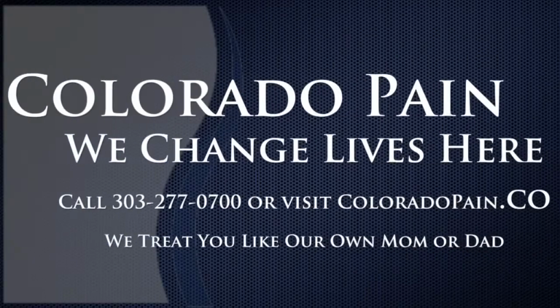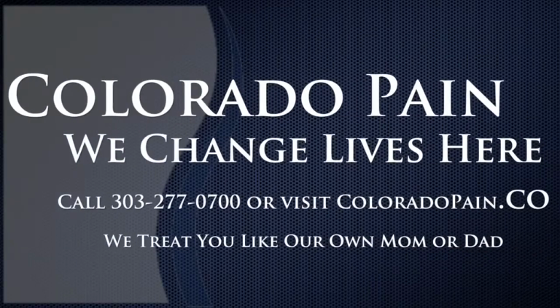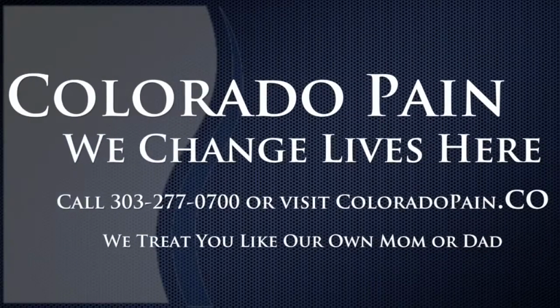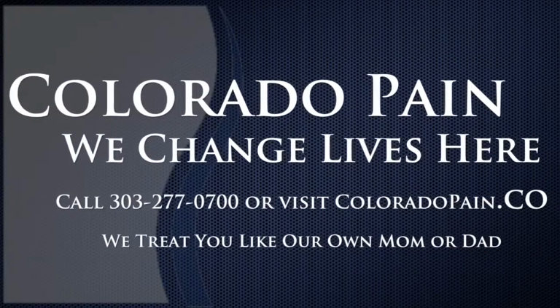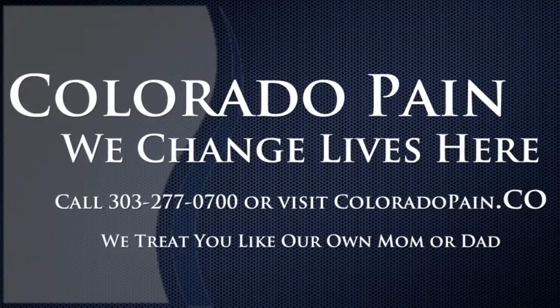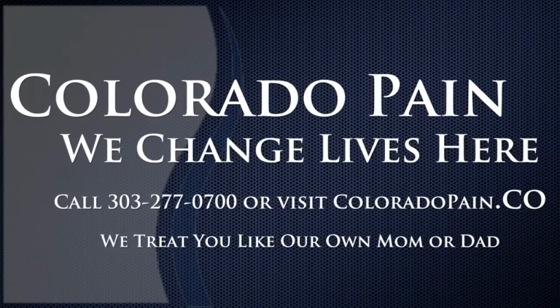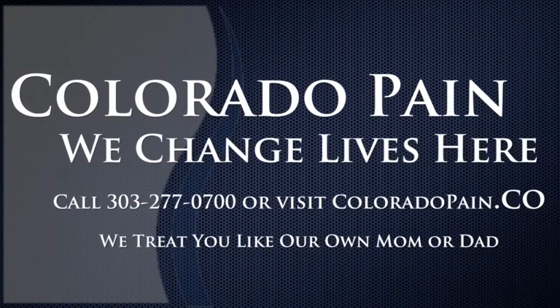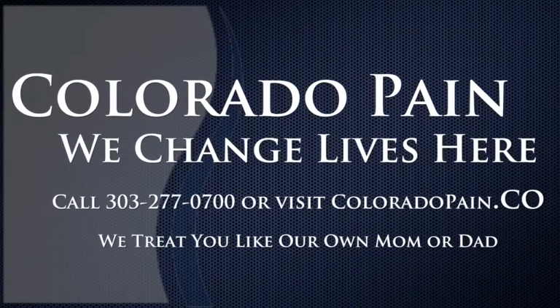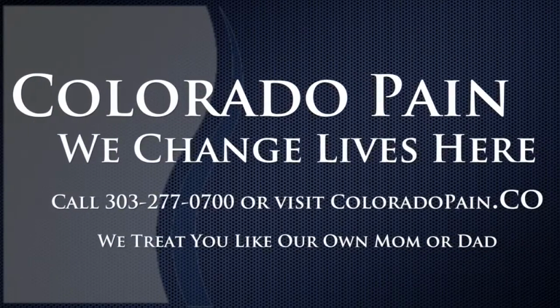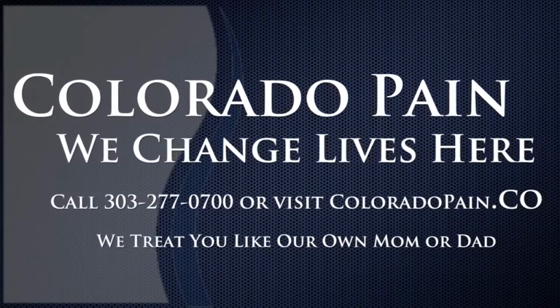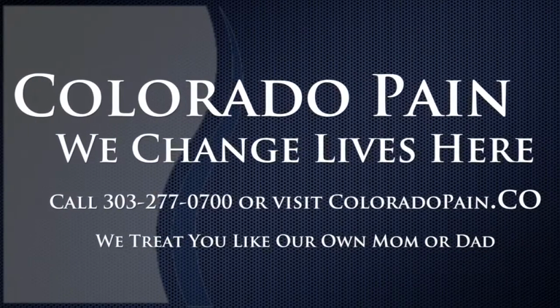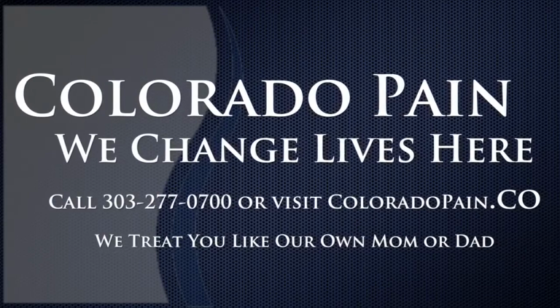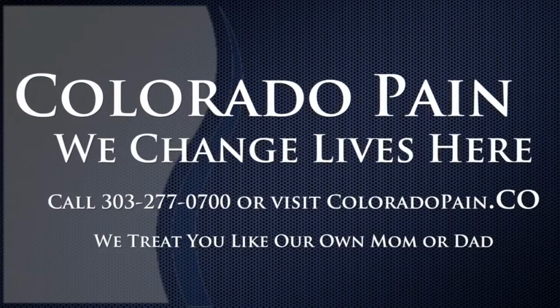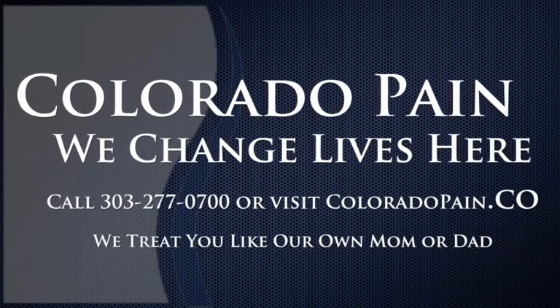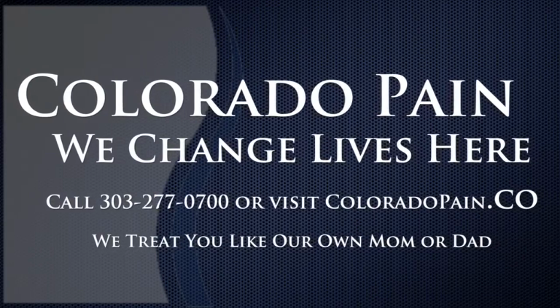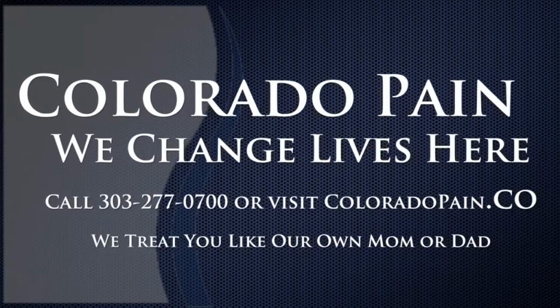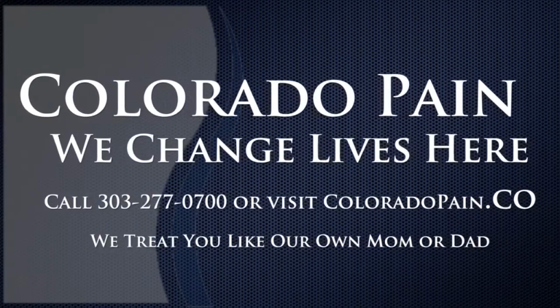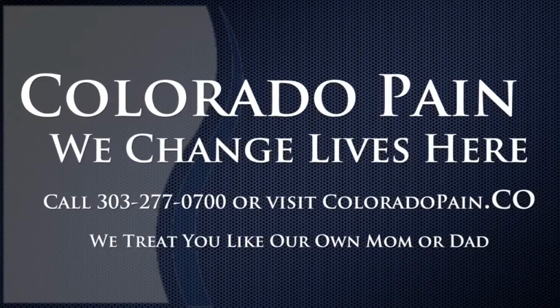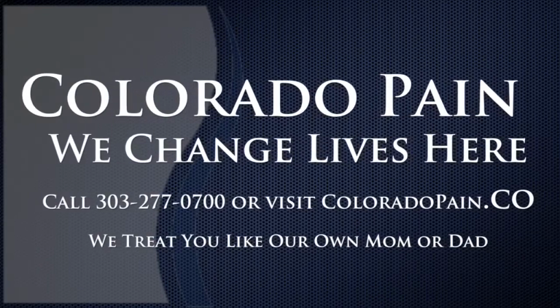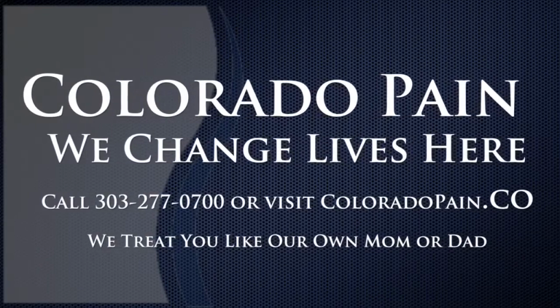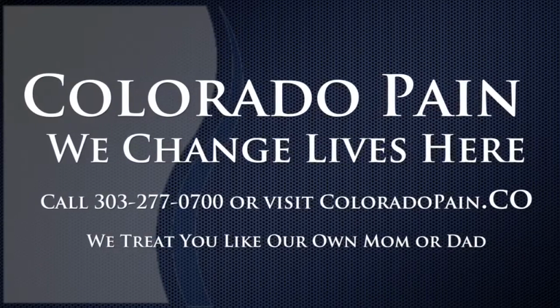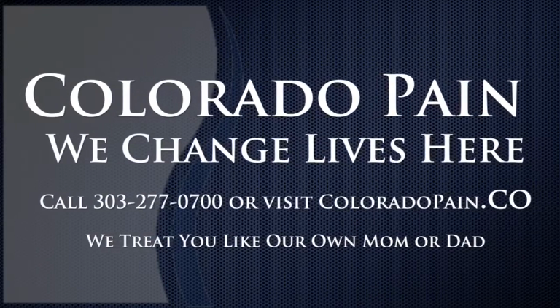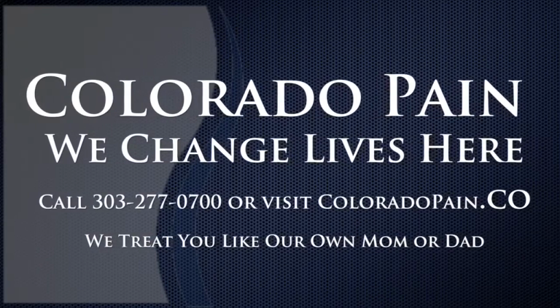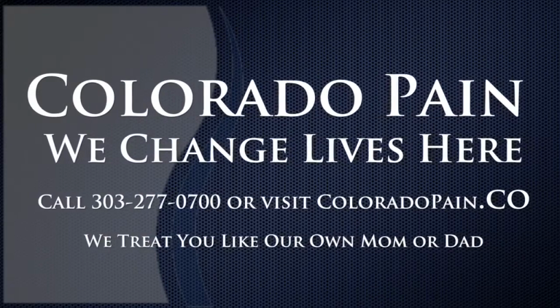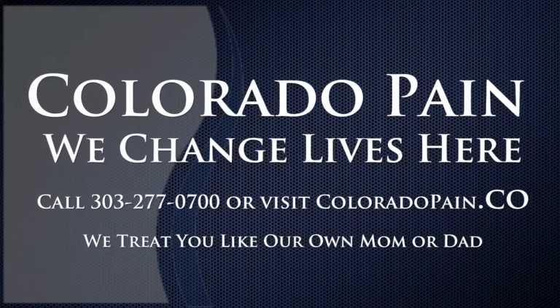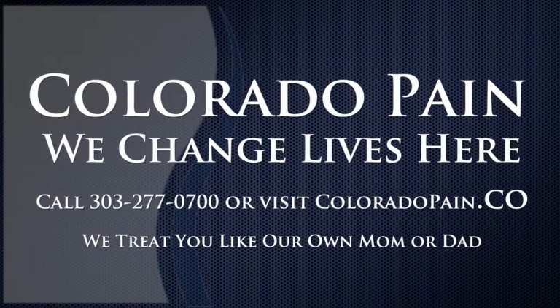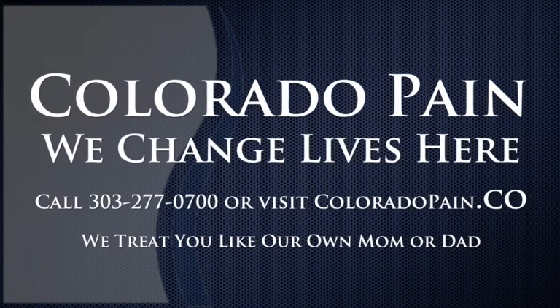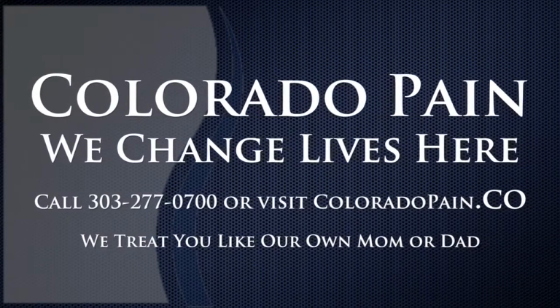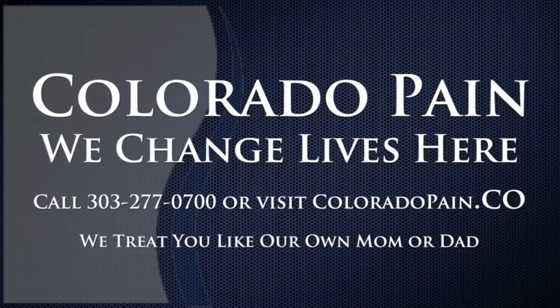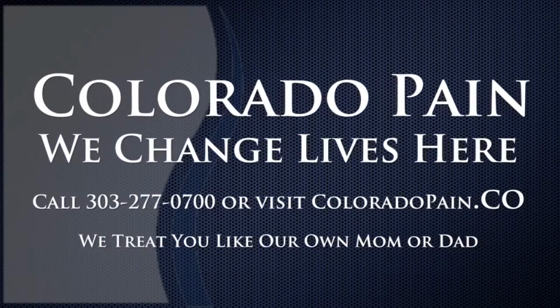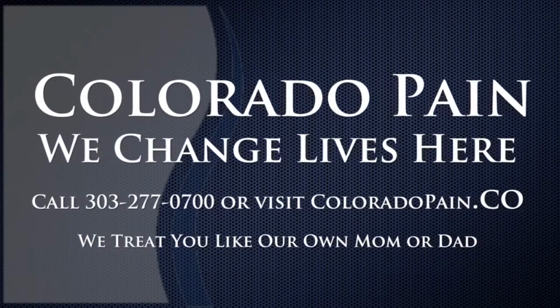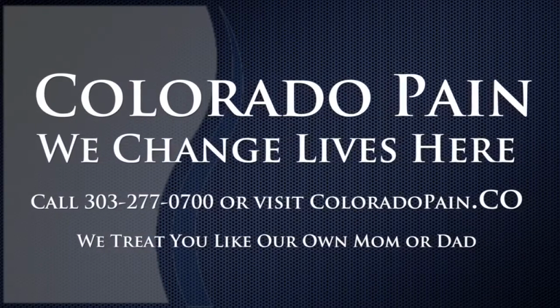For more information about ganglion impar blocks, check out coloradopain.co. Colorado Pain — we change lives here.